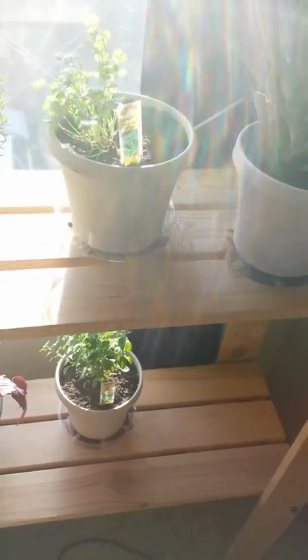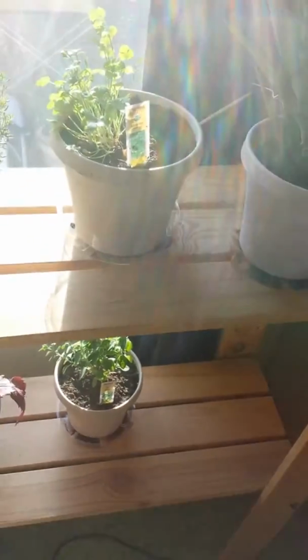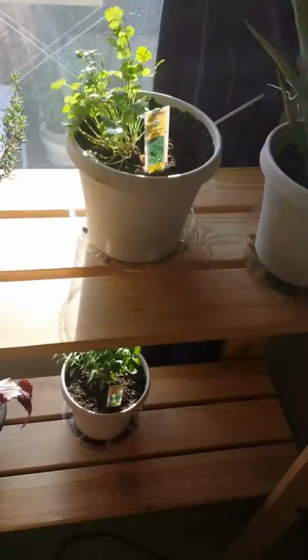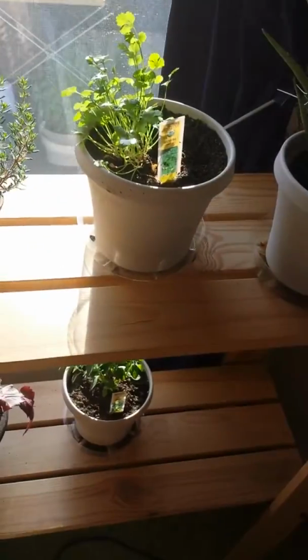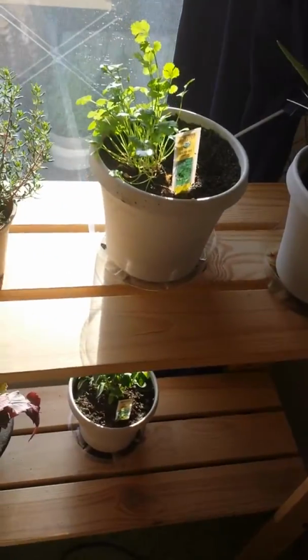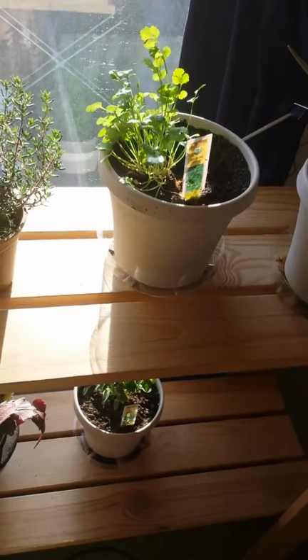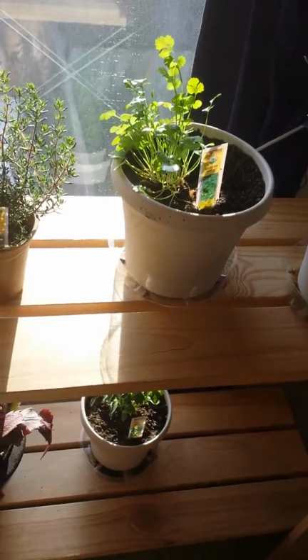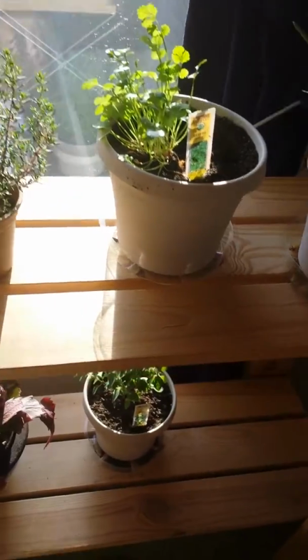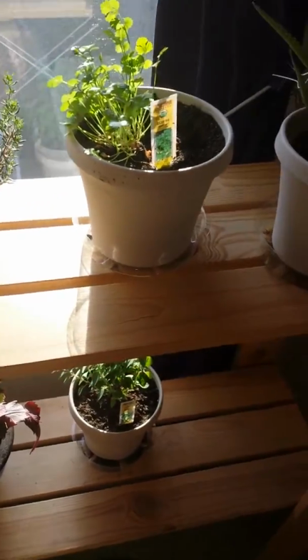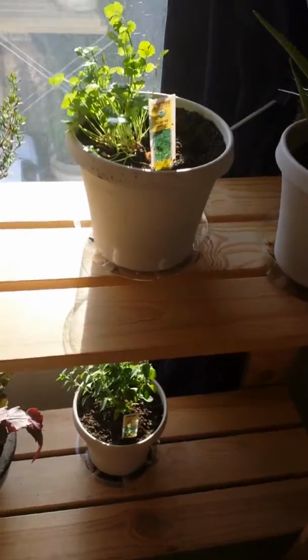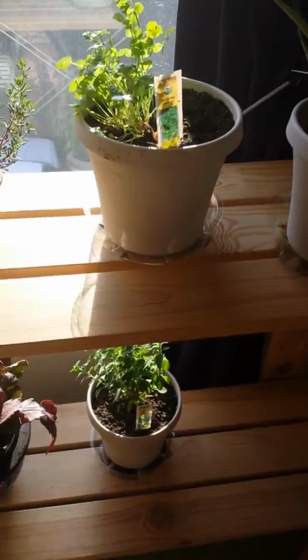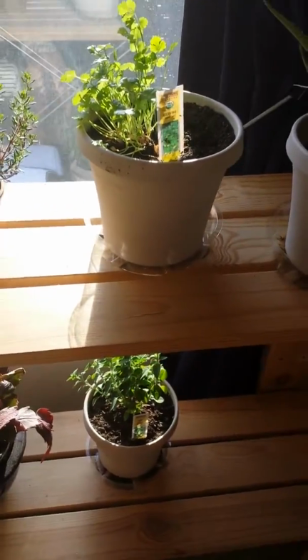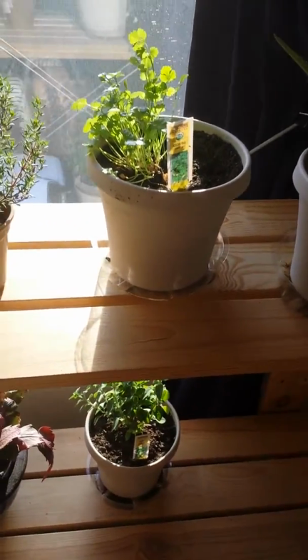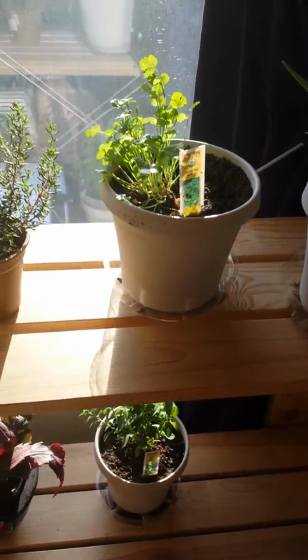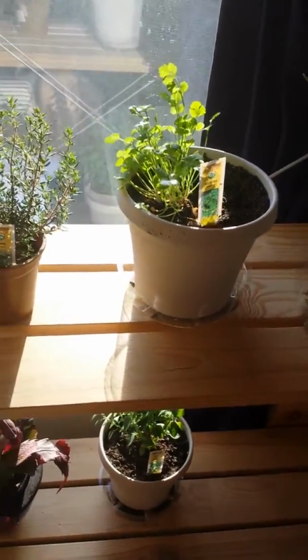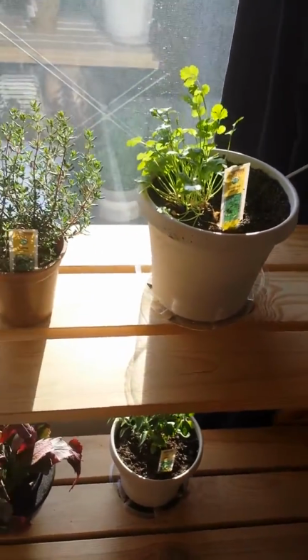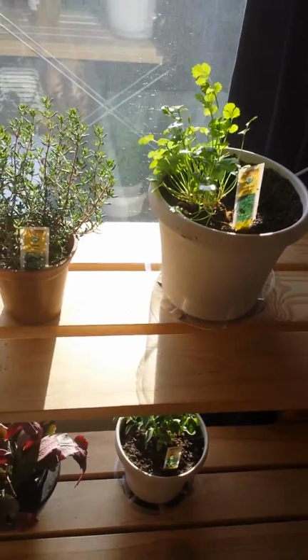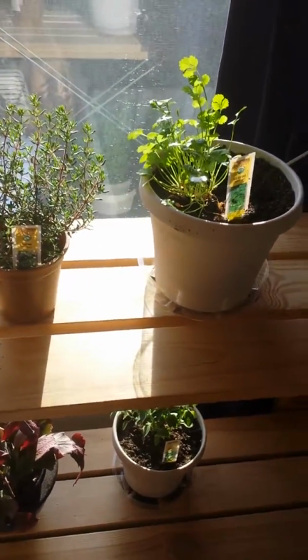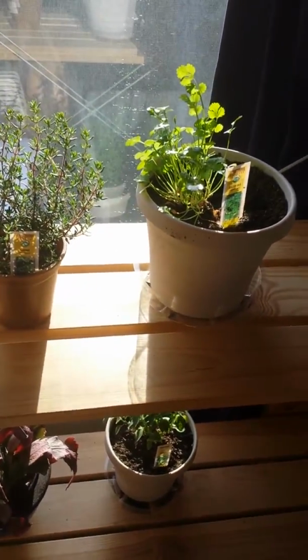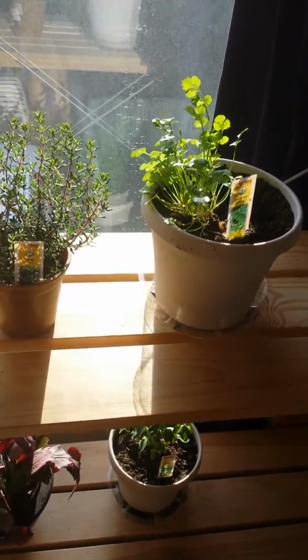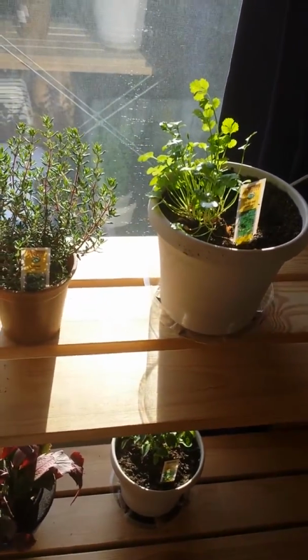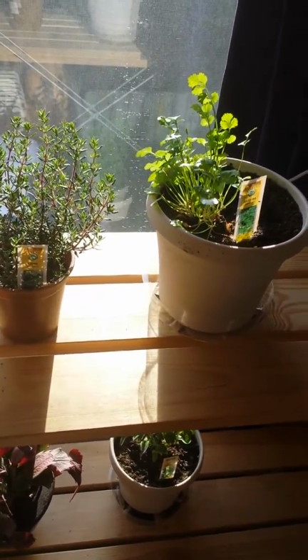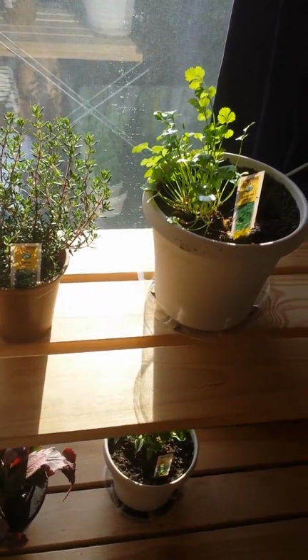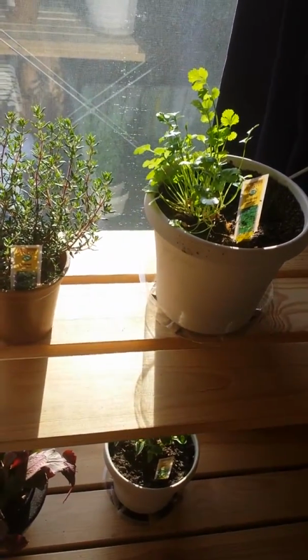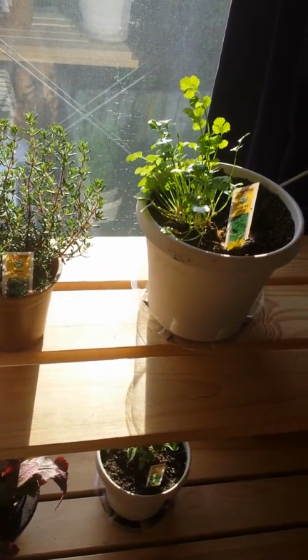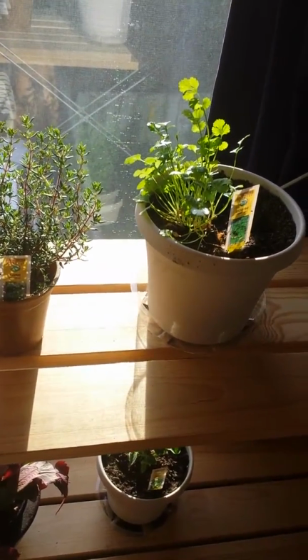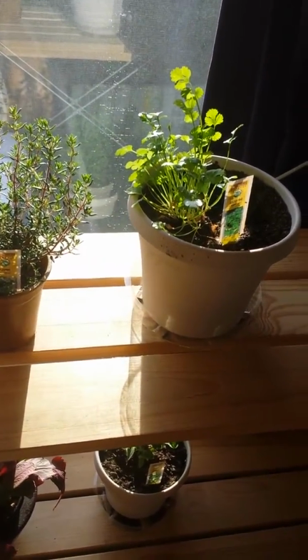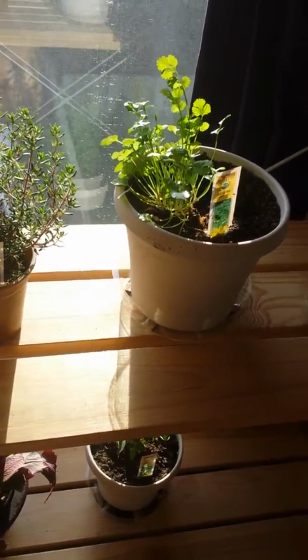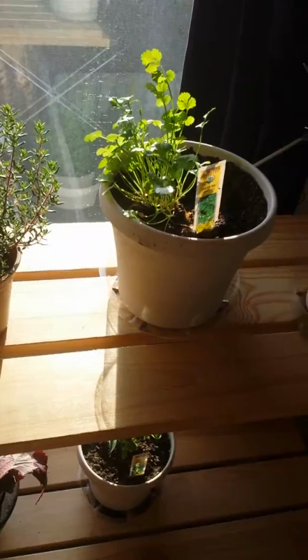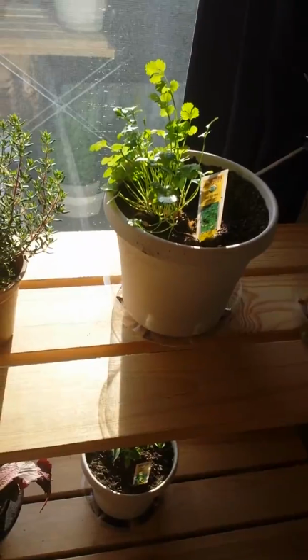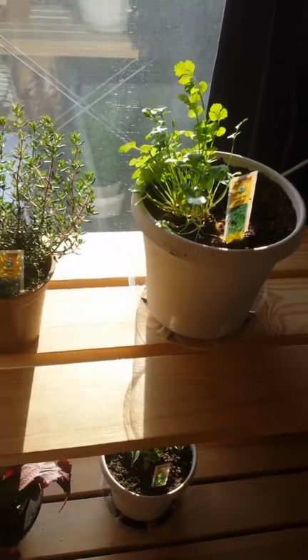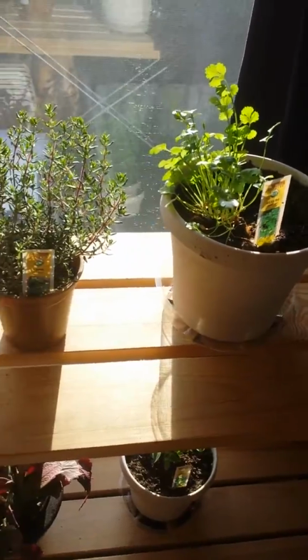Of course, we all know cilantro. It's actually gotten quite a bit taller and bushier. I'm actually quite glad to see that. I might have to start clipping it soon.